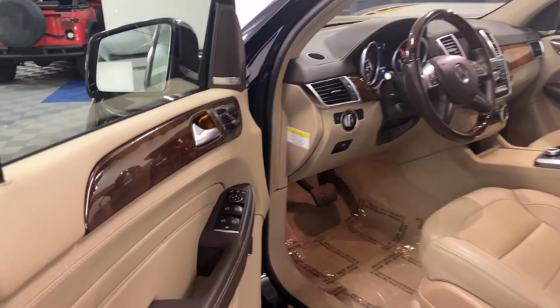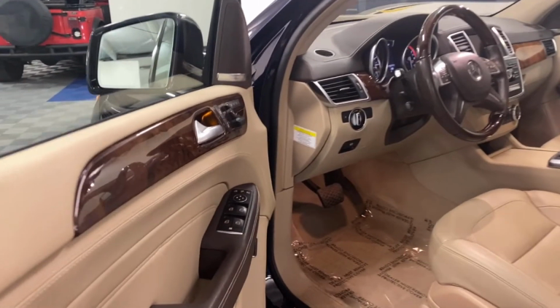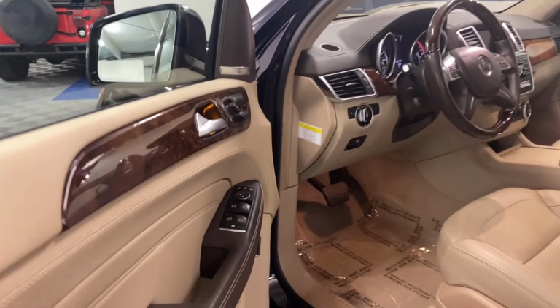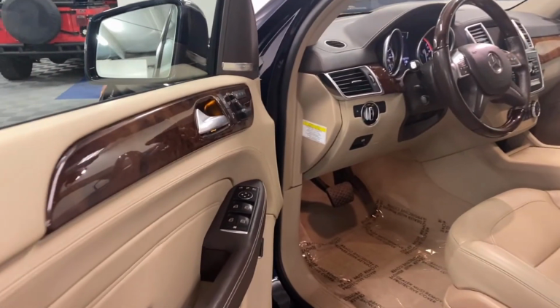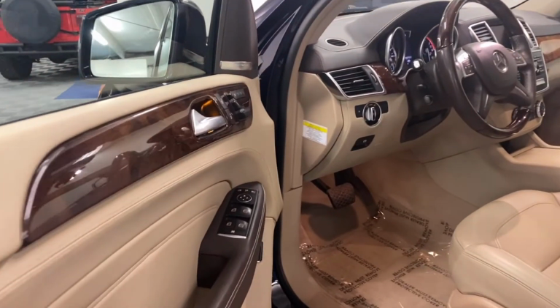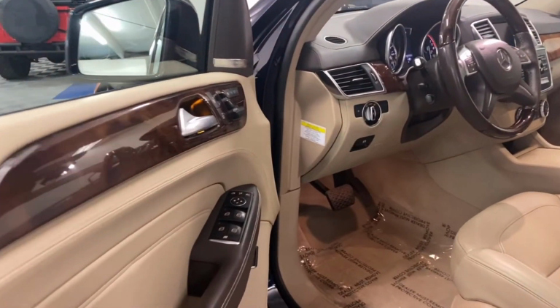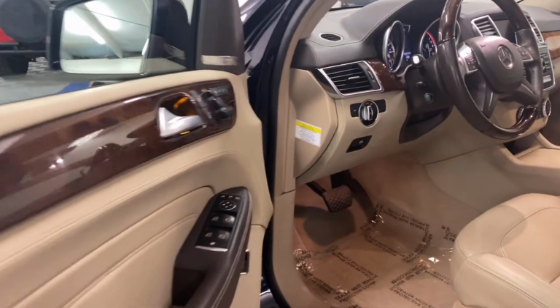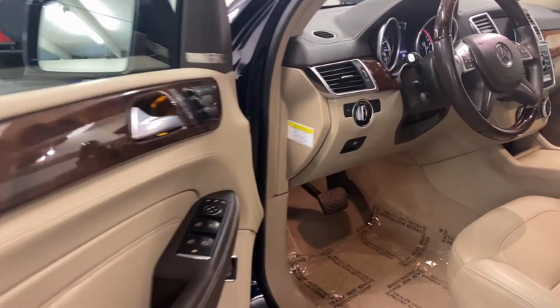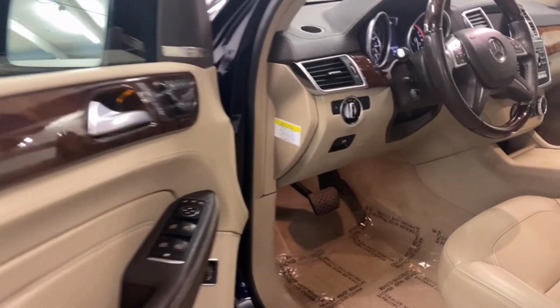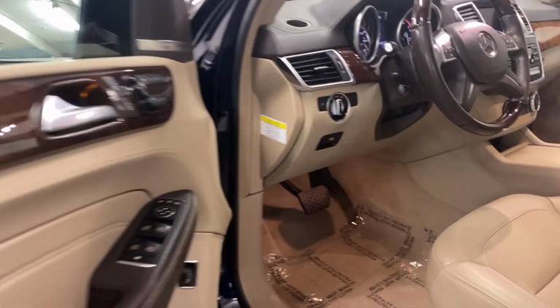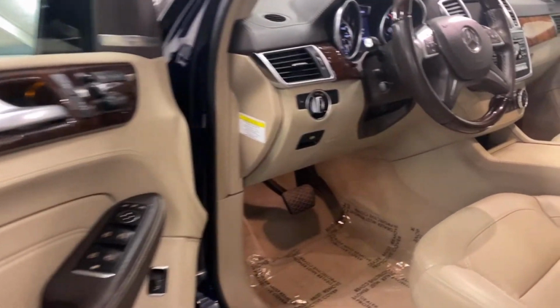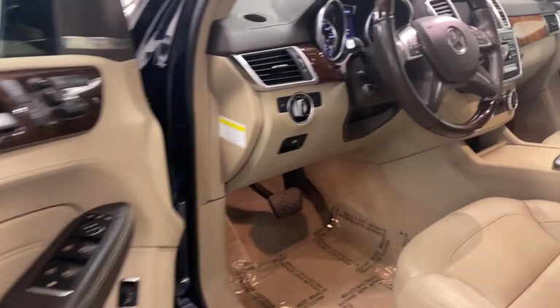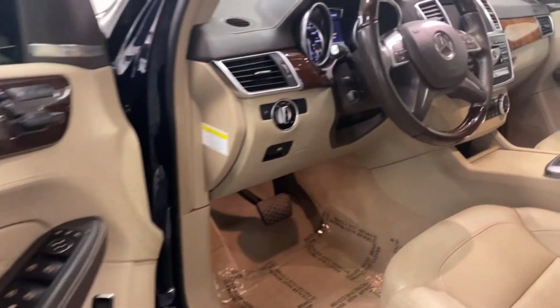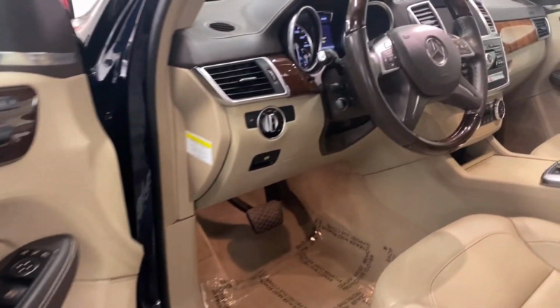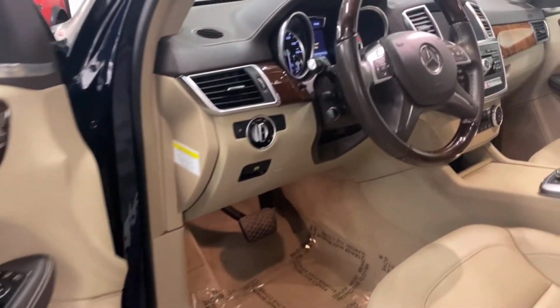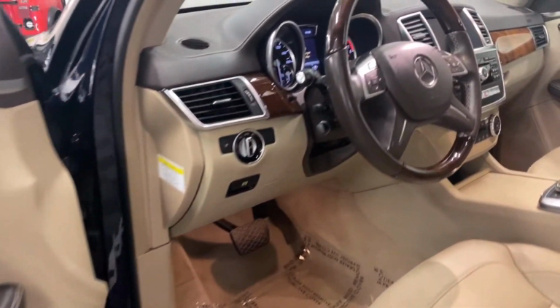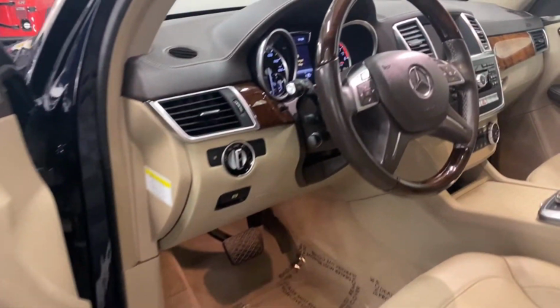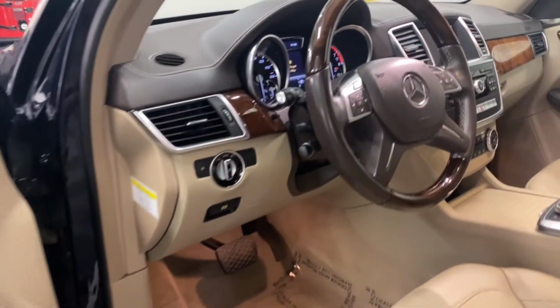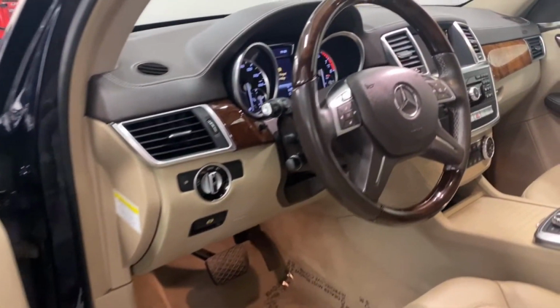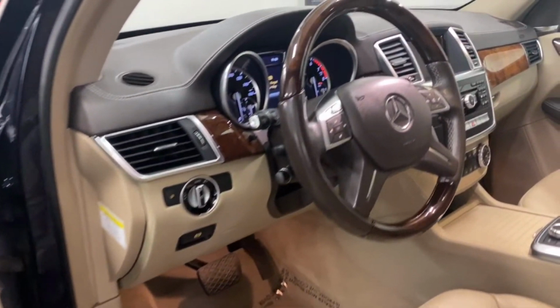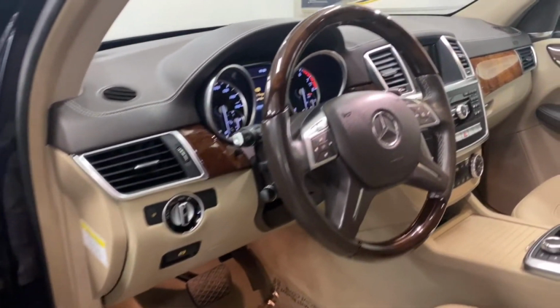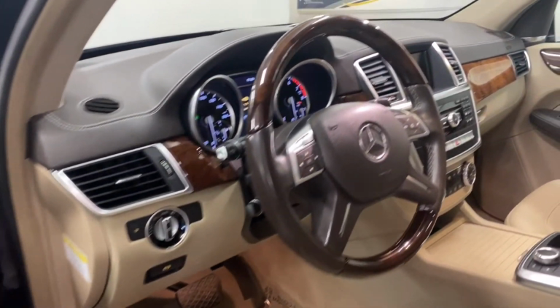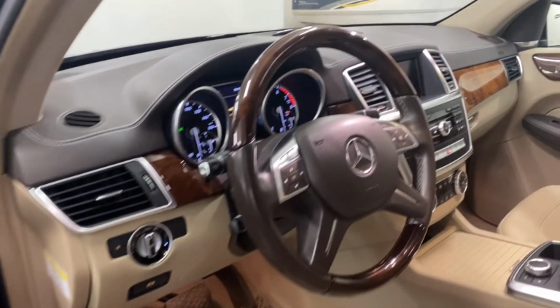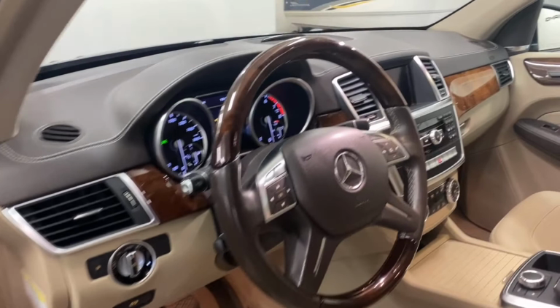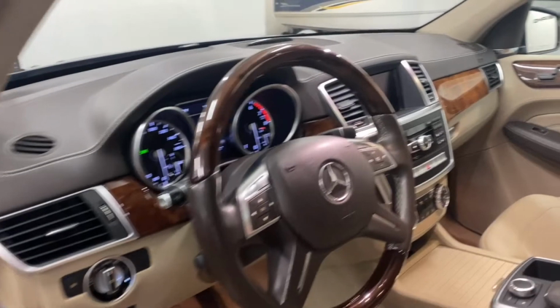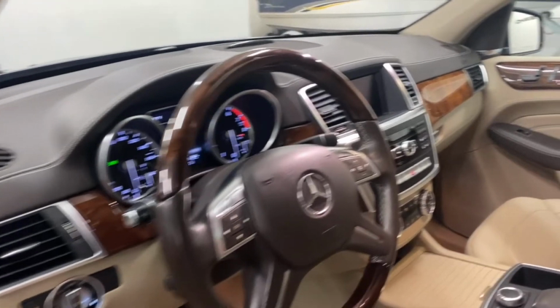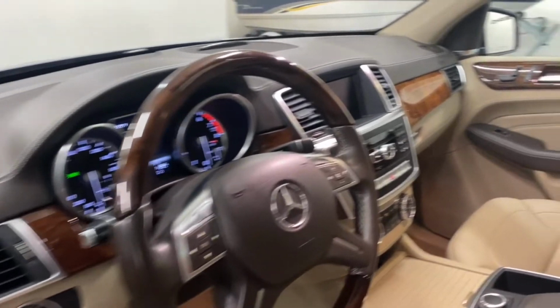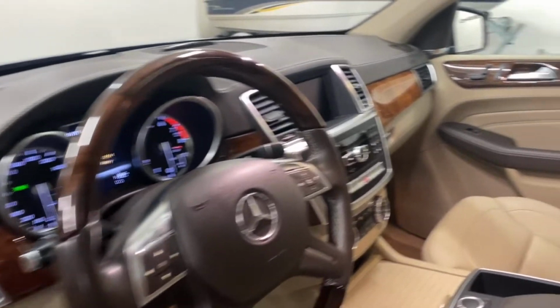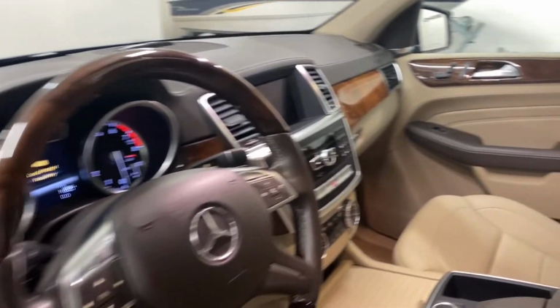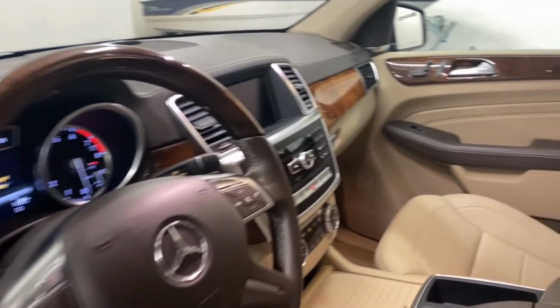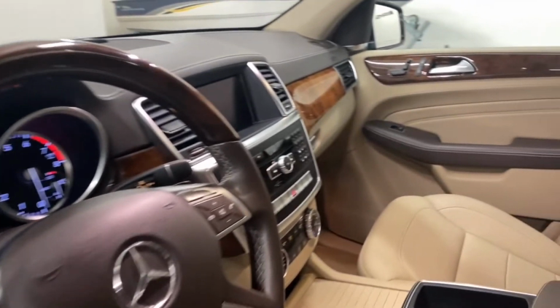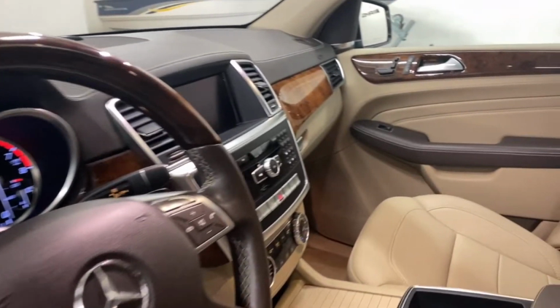Beautiful wood trim, almost a two-tone interior with nice accents.